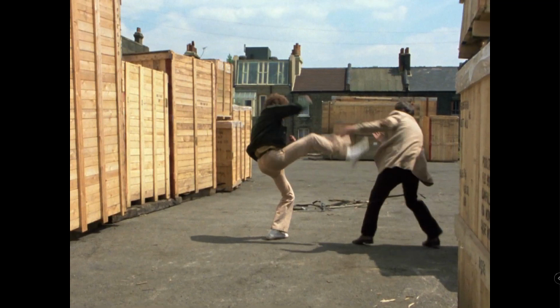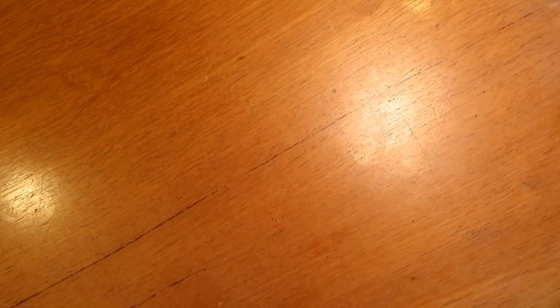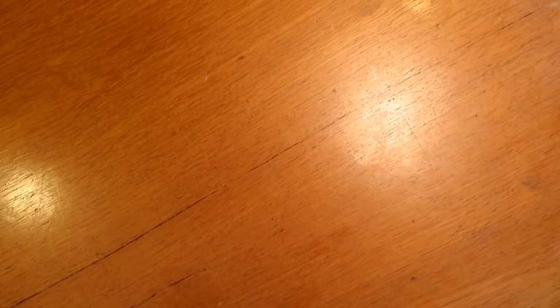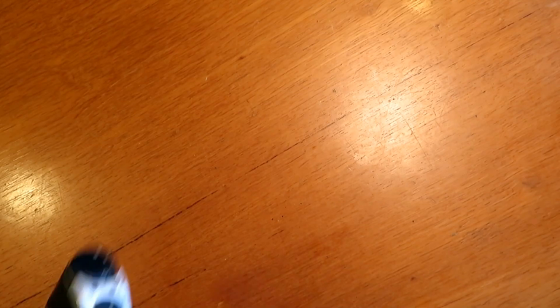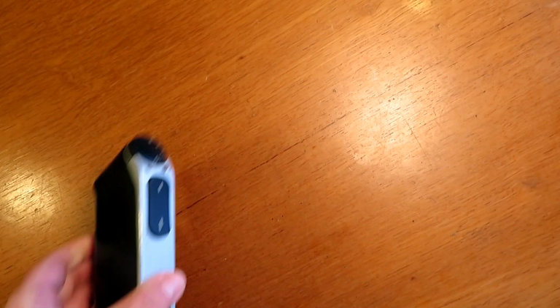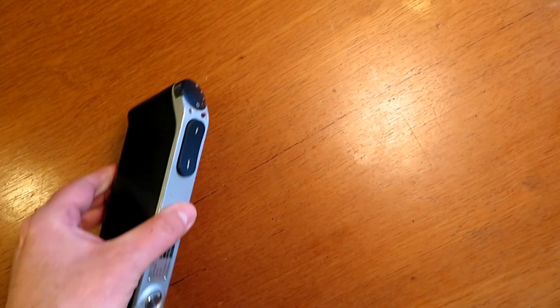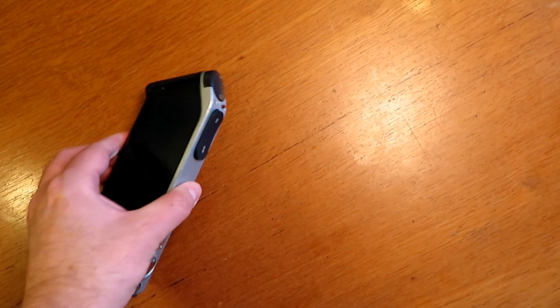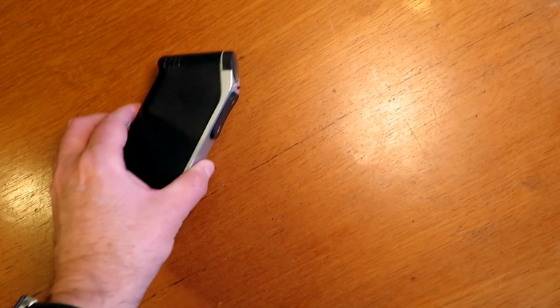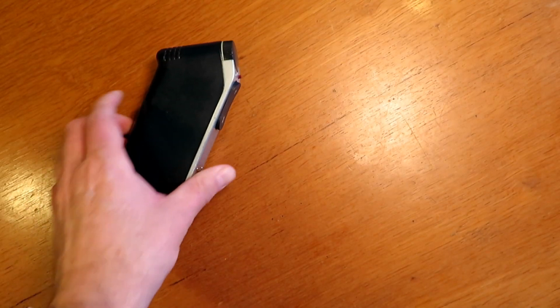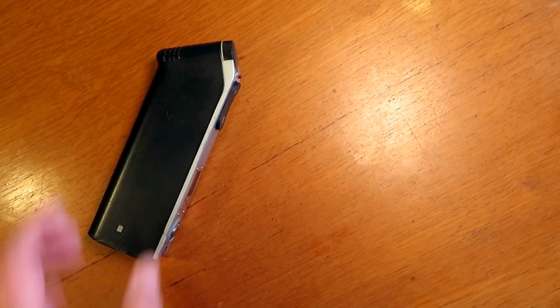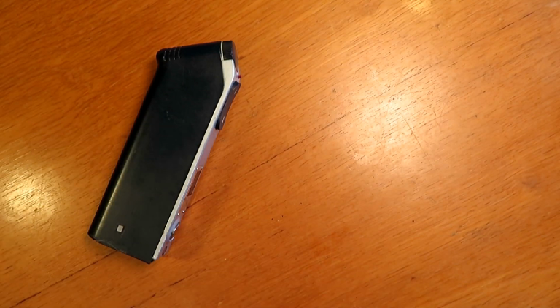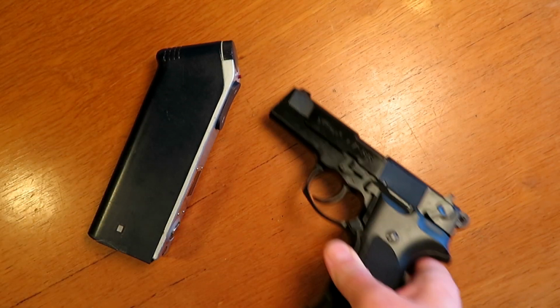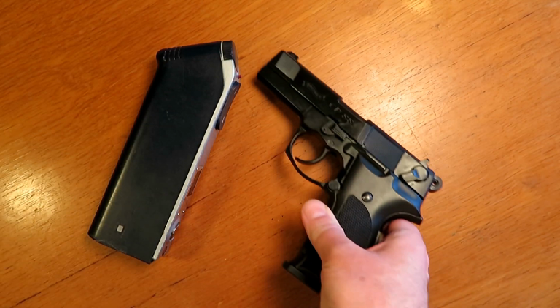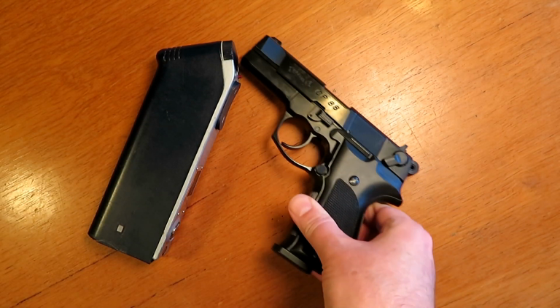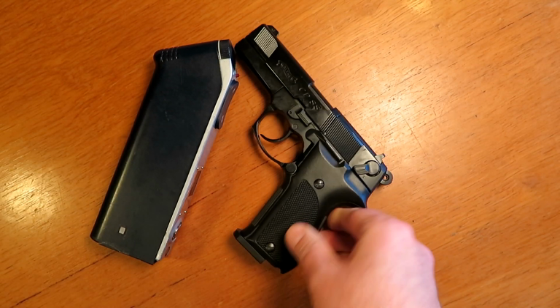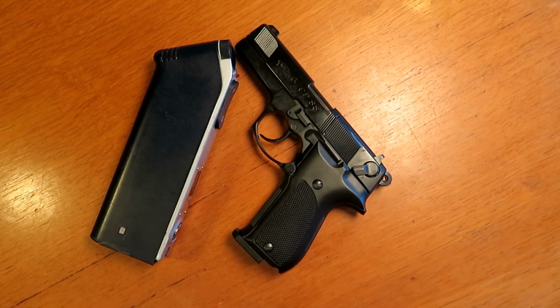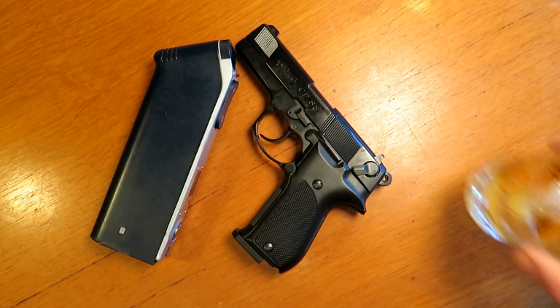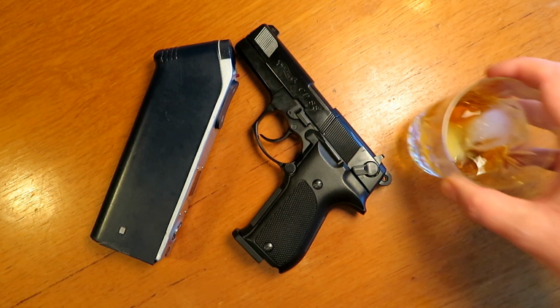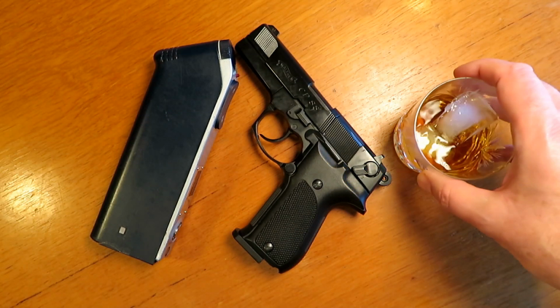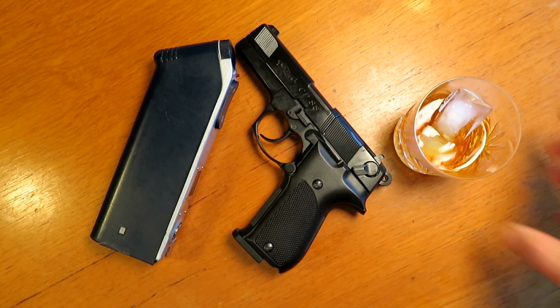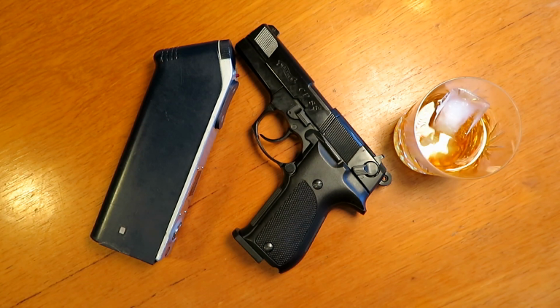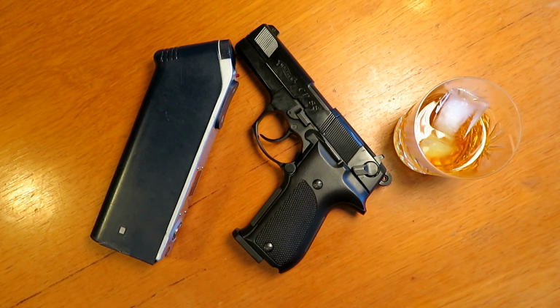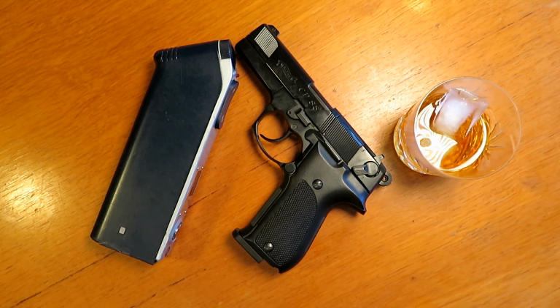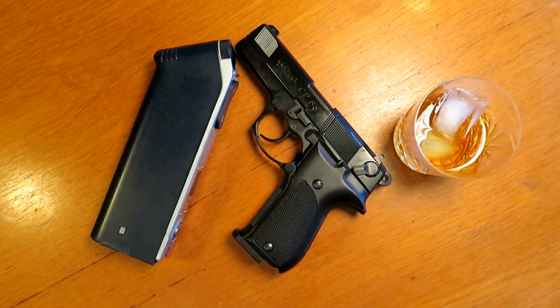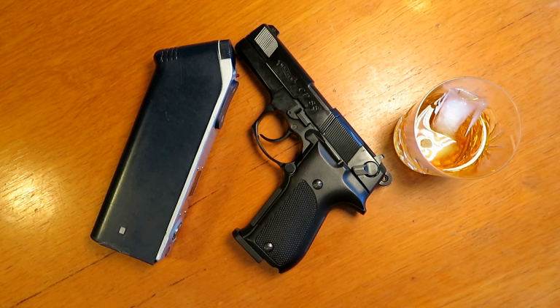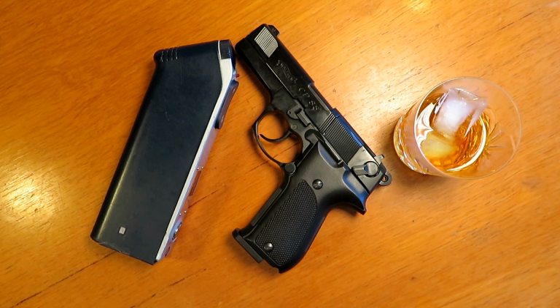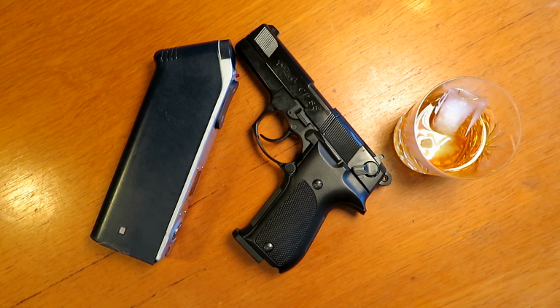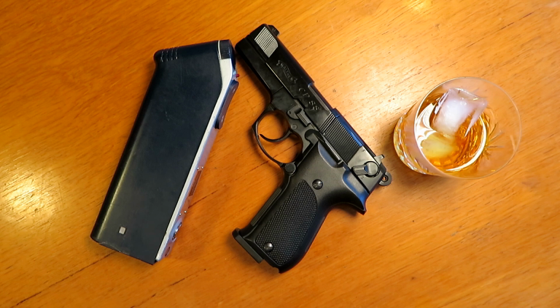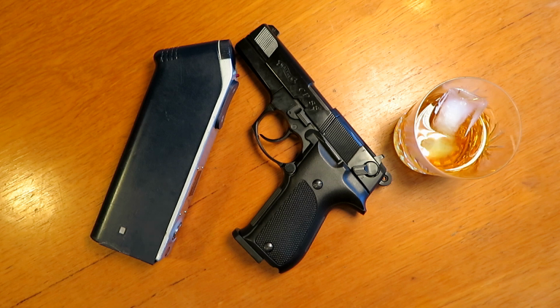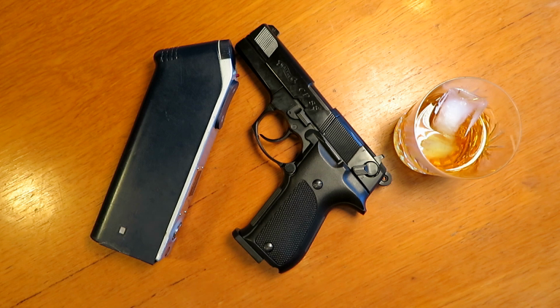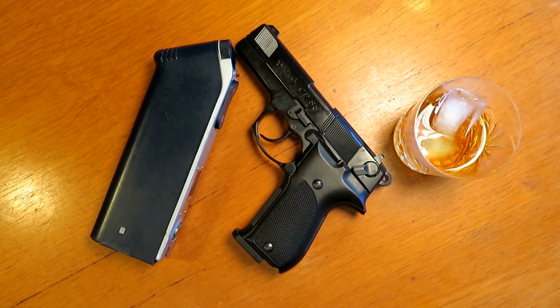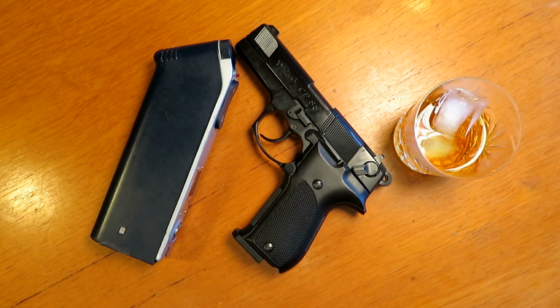All we need is a new radio, a gun and some boos. What could possibly go wrong?